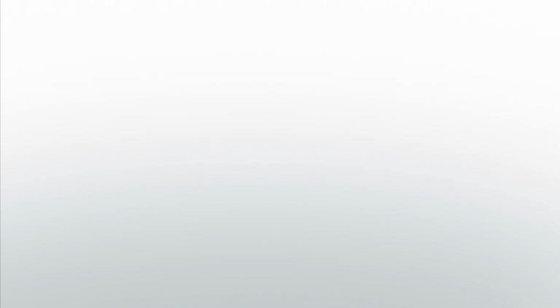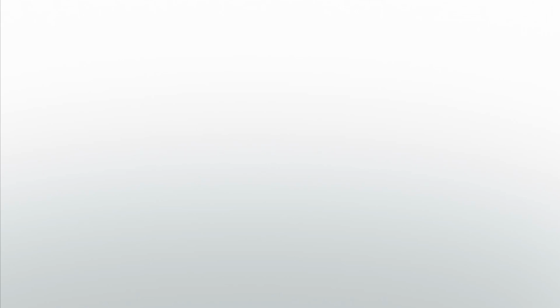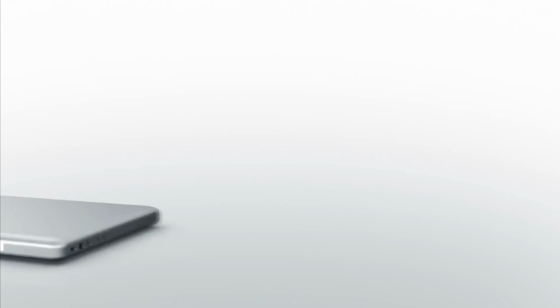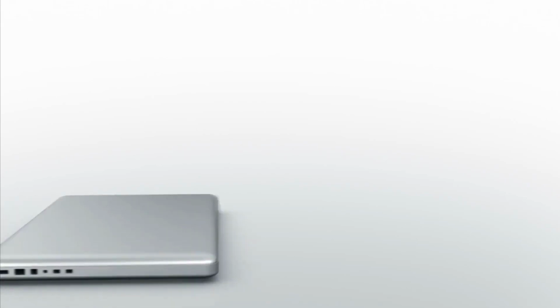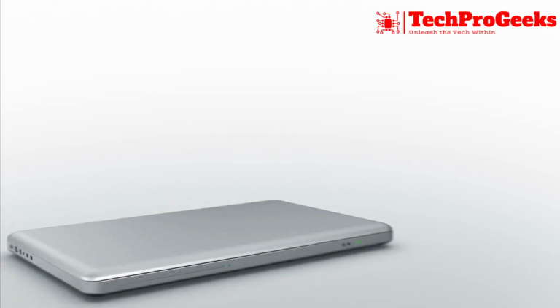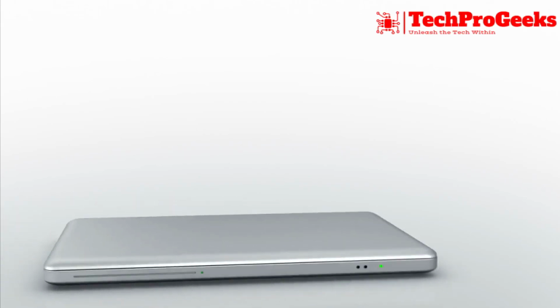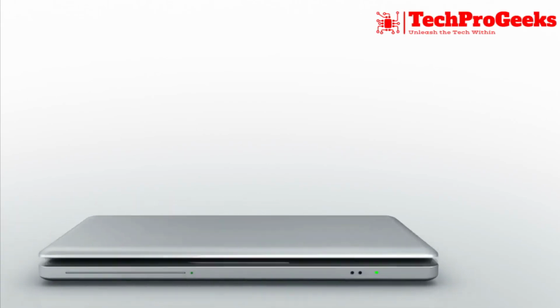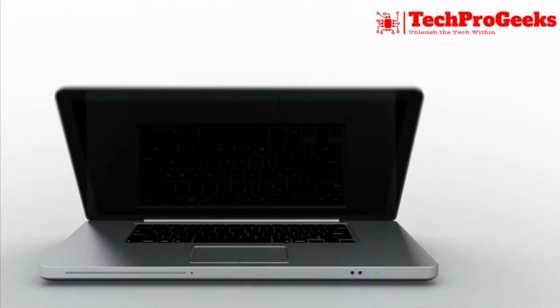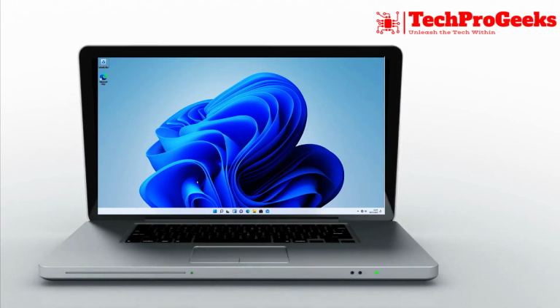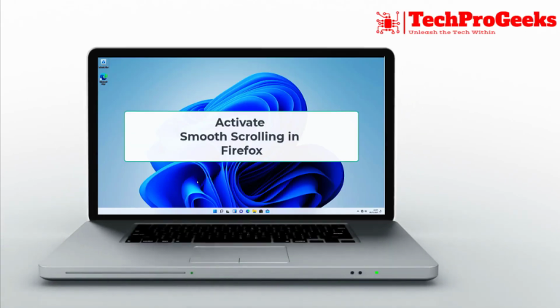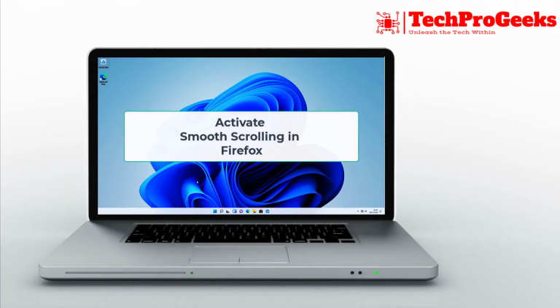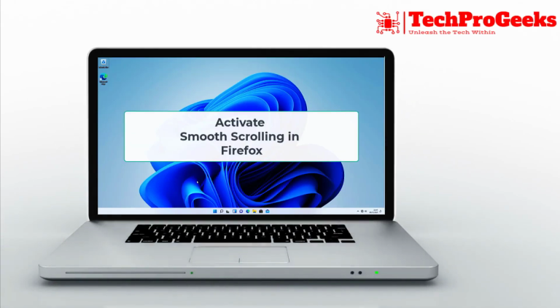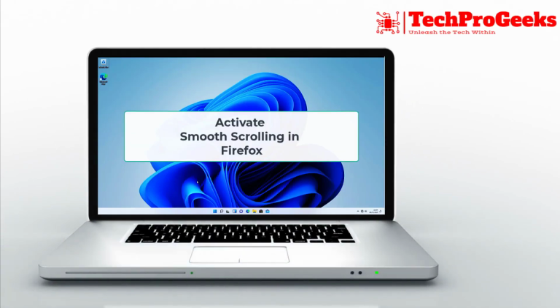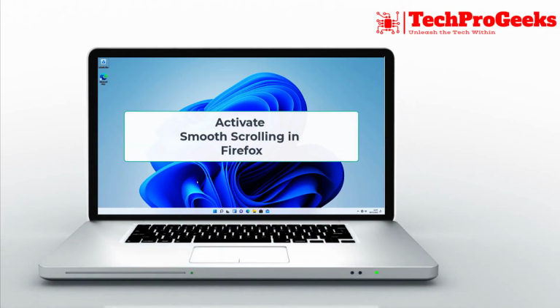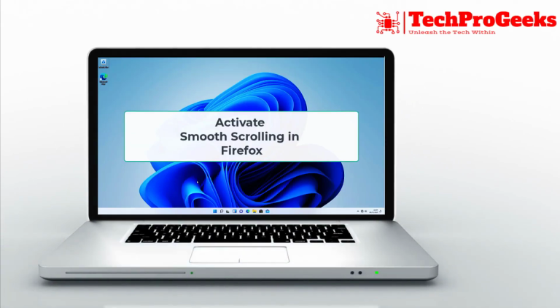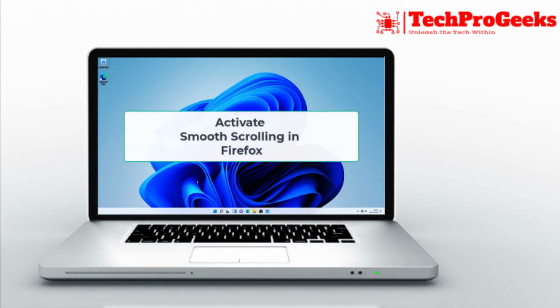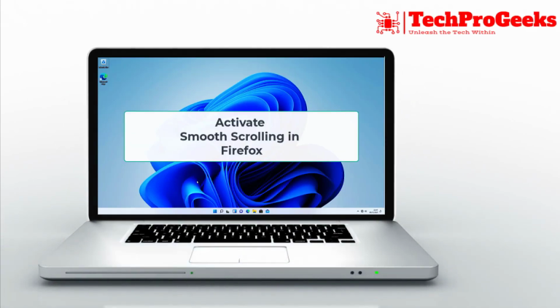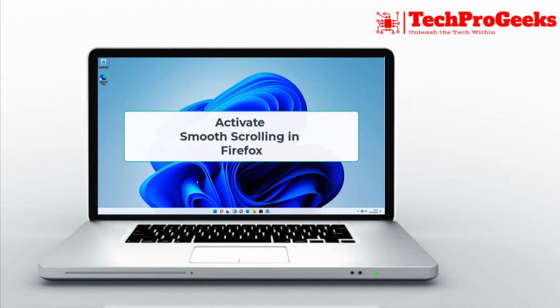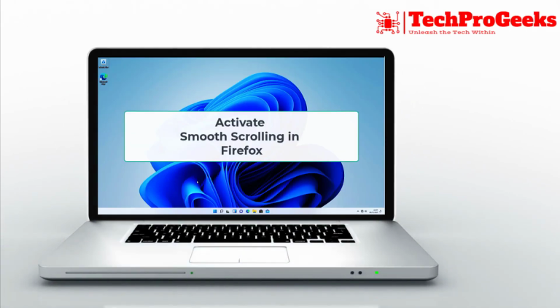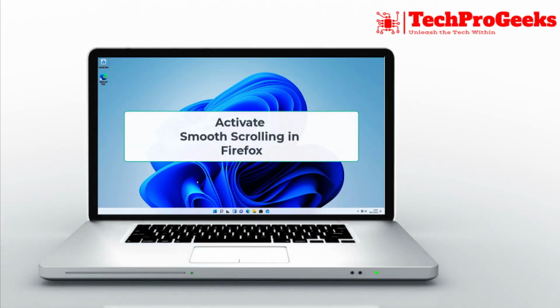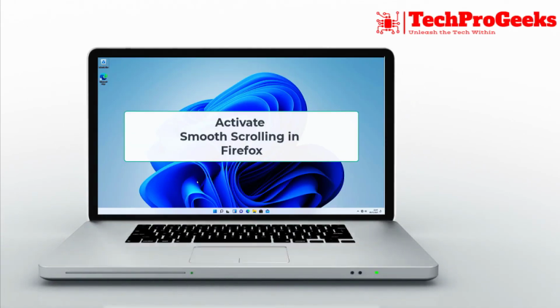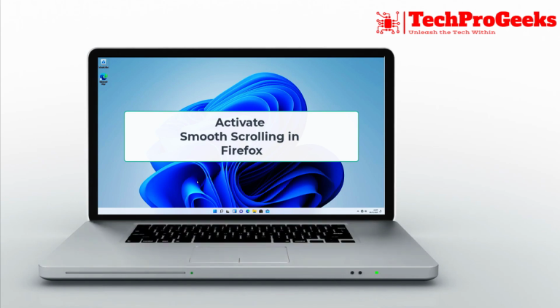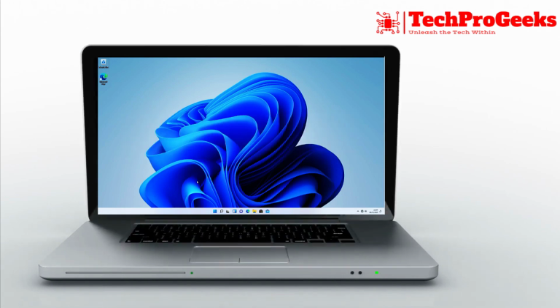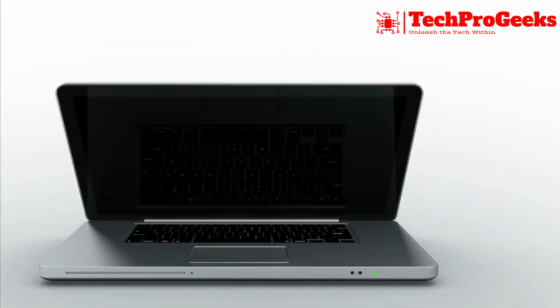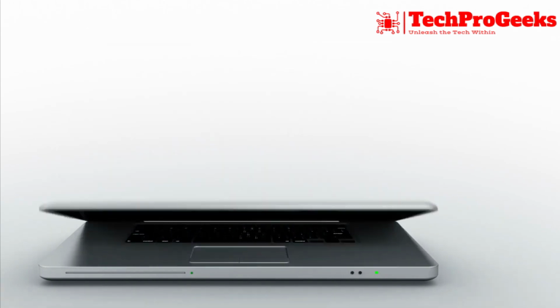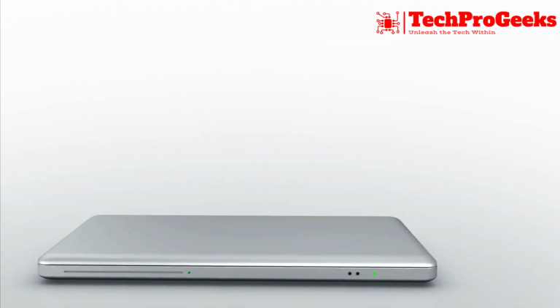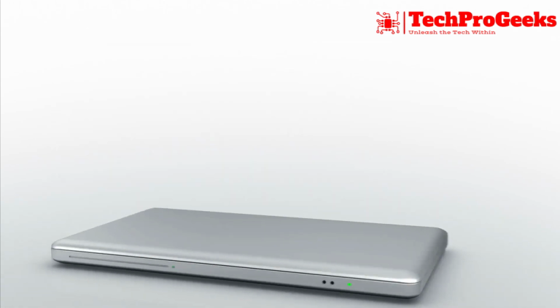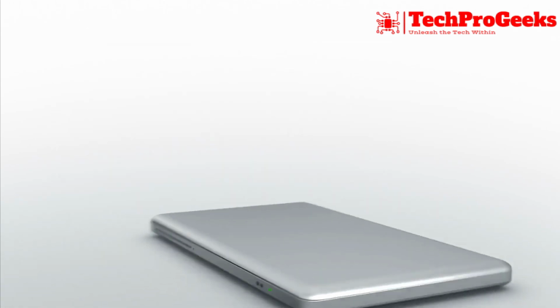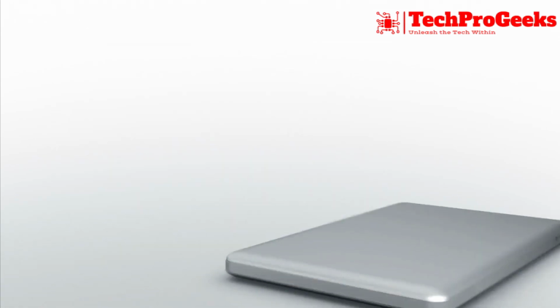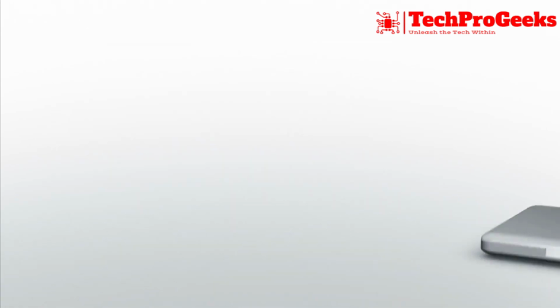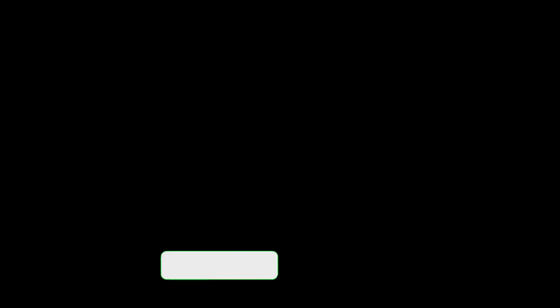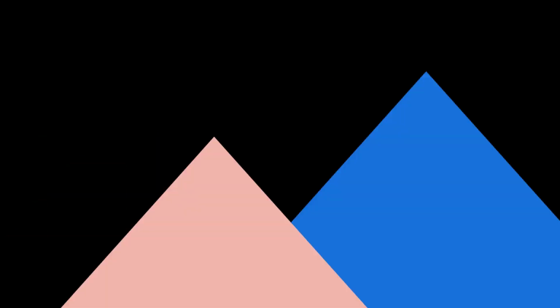Tired of jerky scrolling in Firefox? Activating smooth scrolling can make your browsing experience much smoother. I'll show you how to enable it.